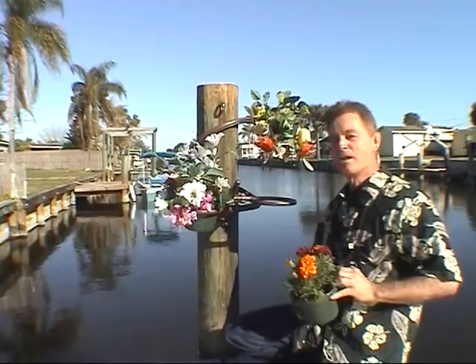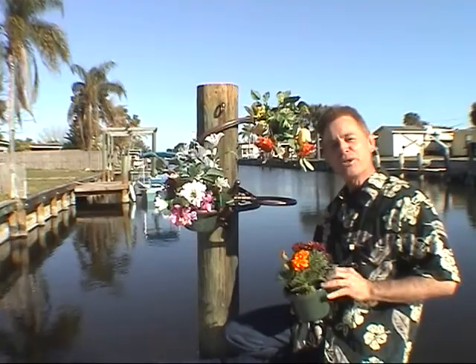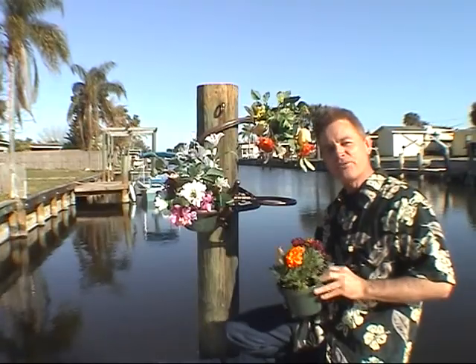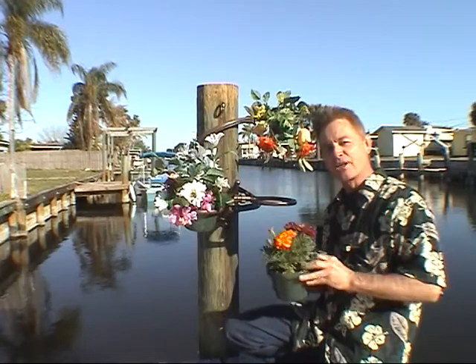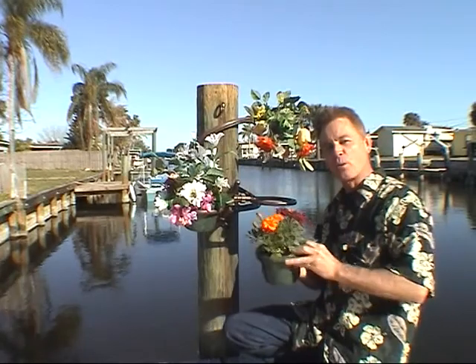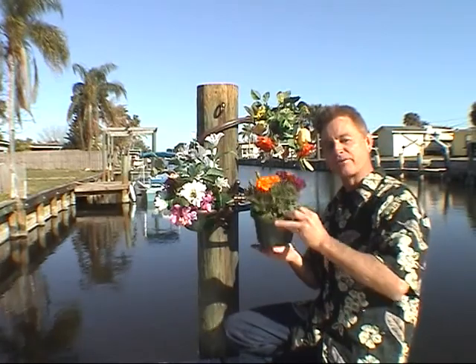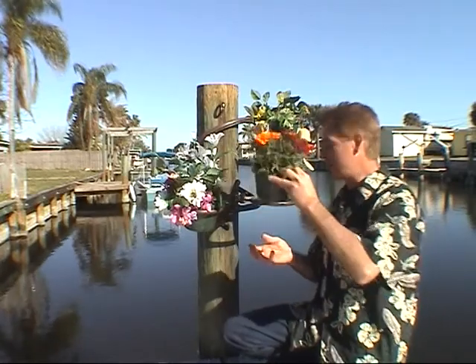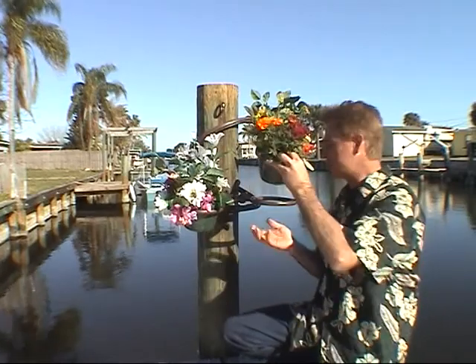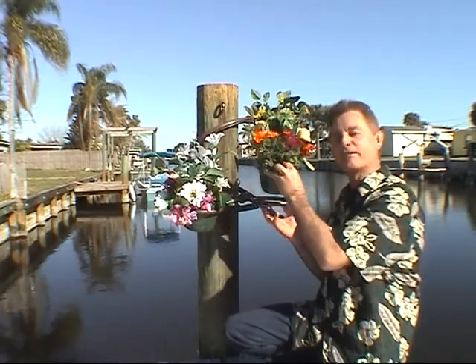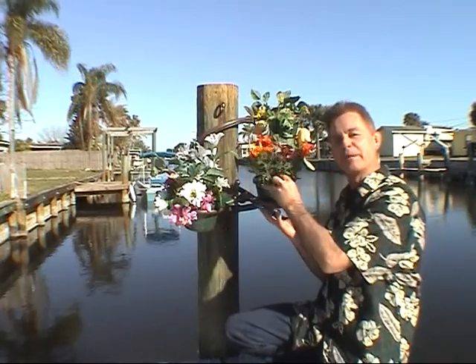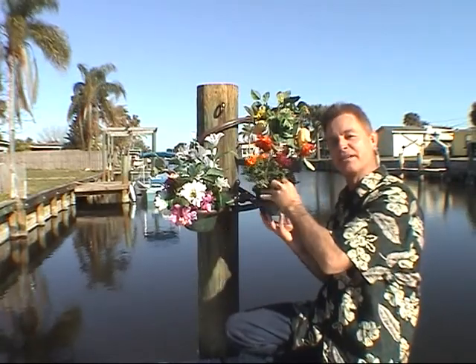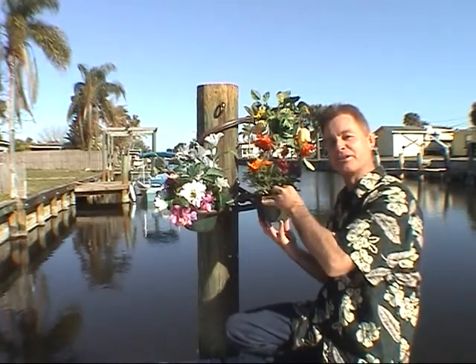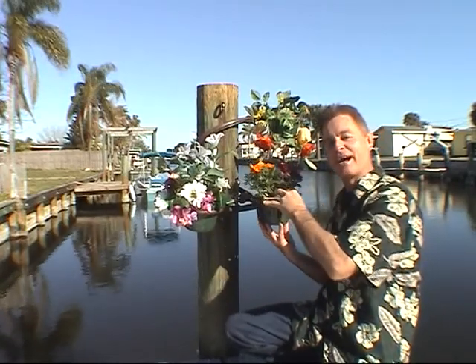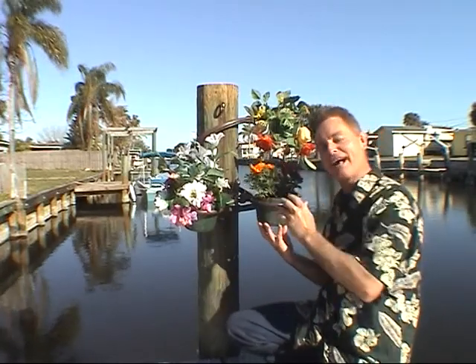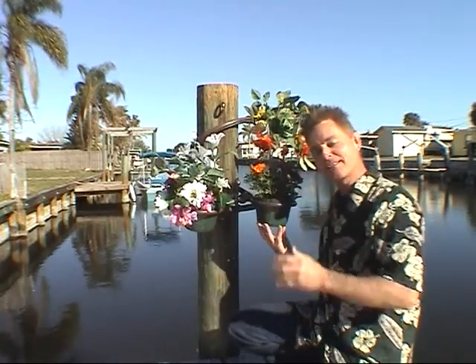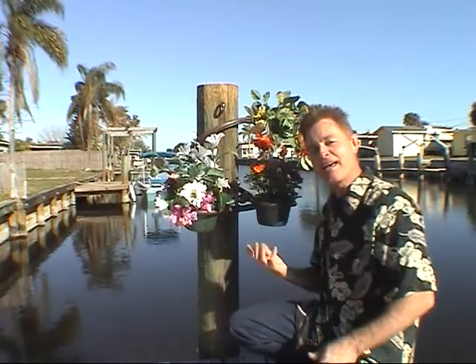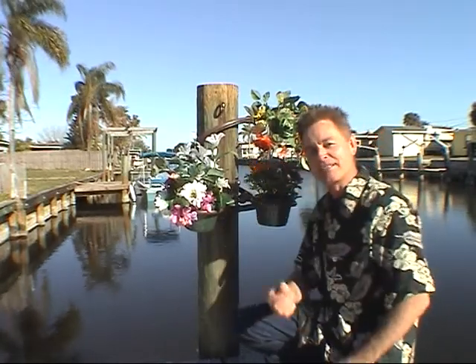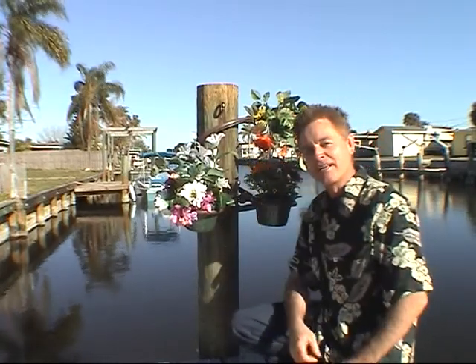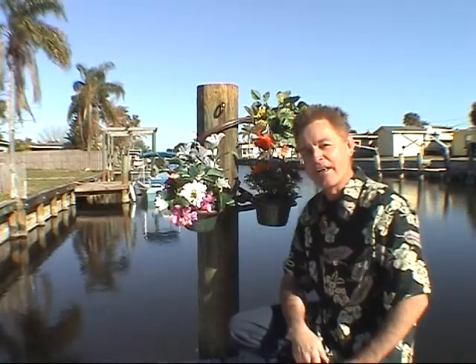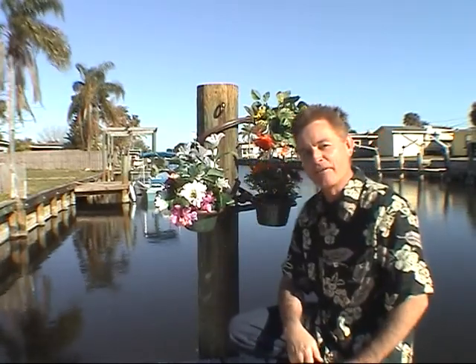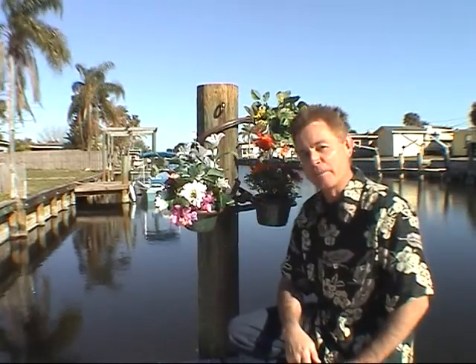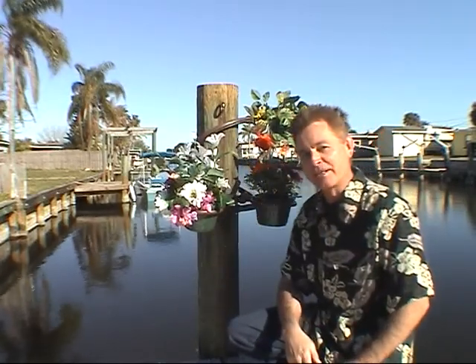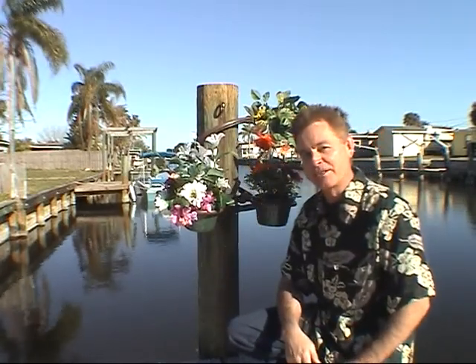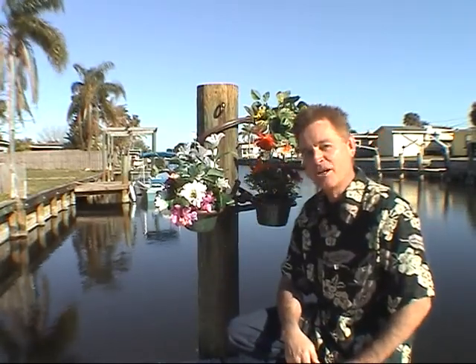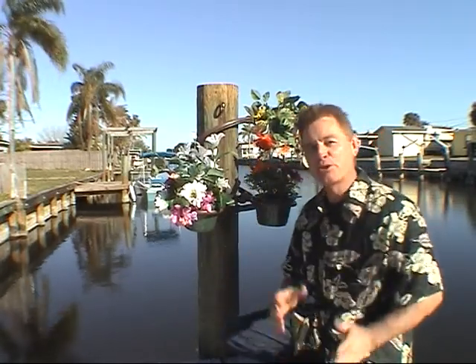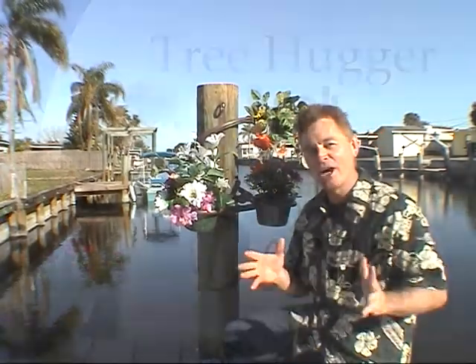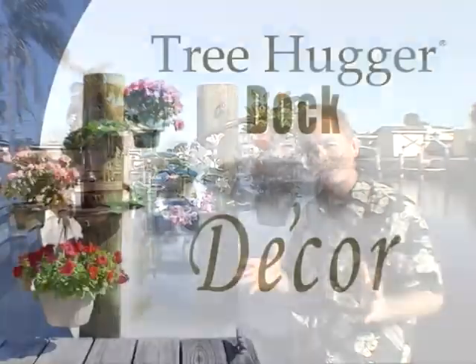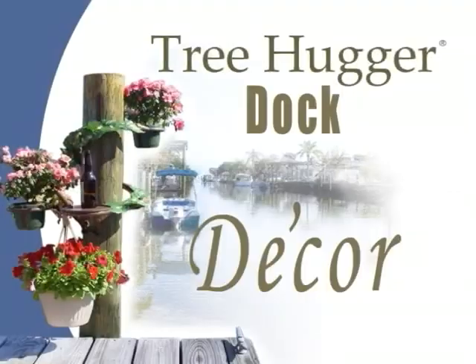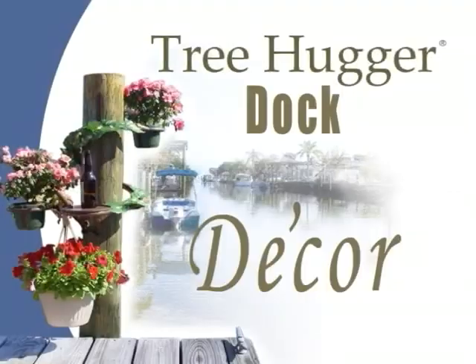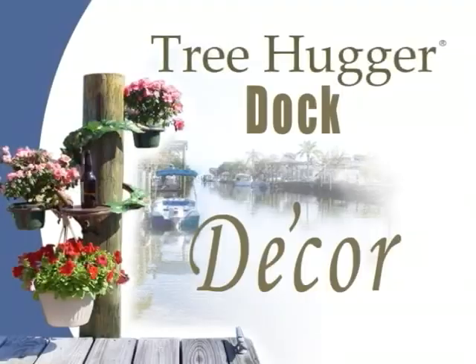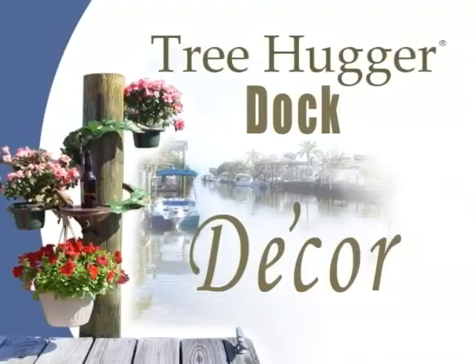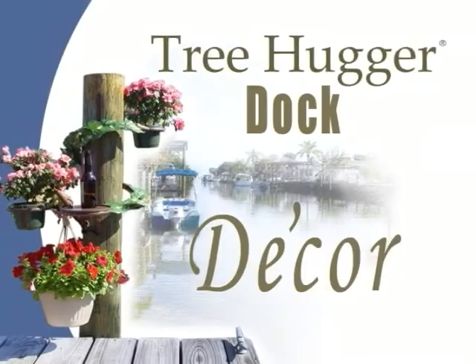Beautifying your waterfront has never been easier. Ask Ace, the helpful place — Tree Hugger's Dock Decor.